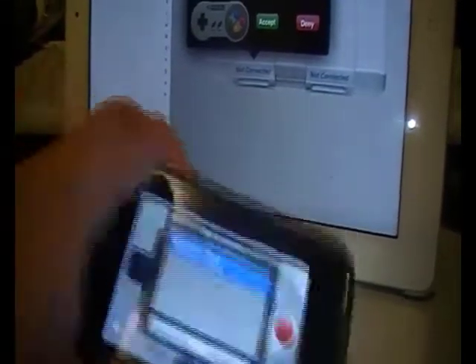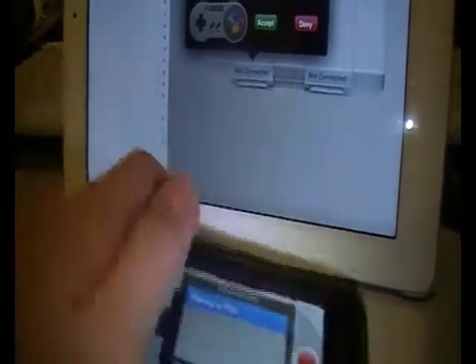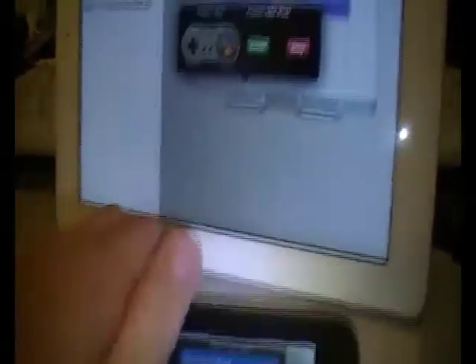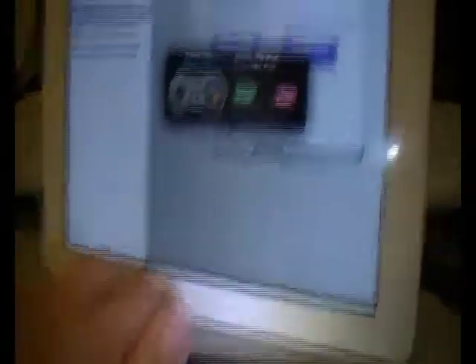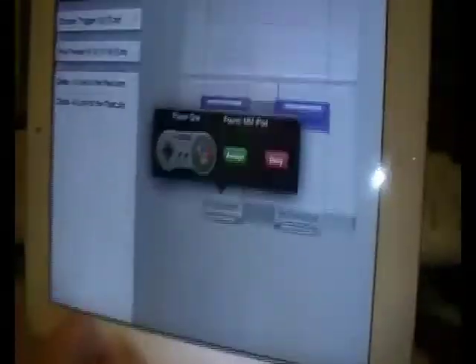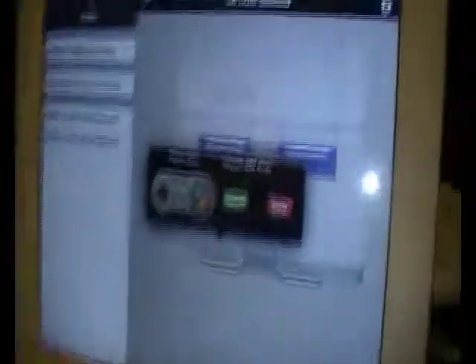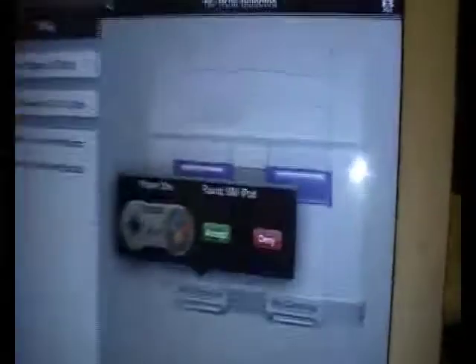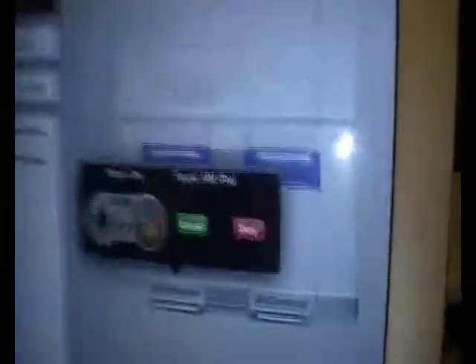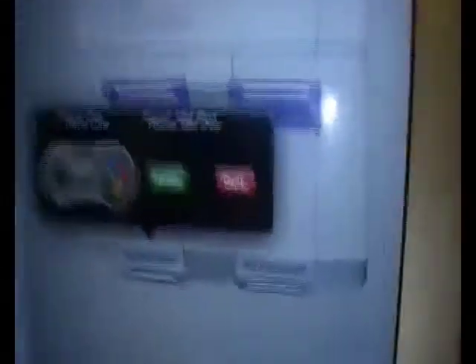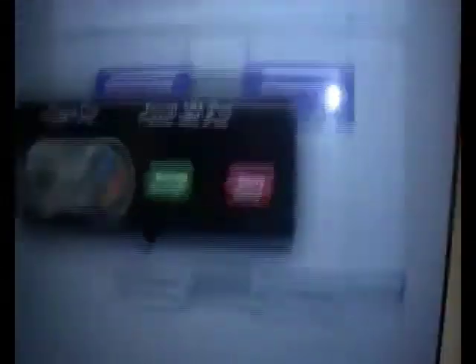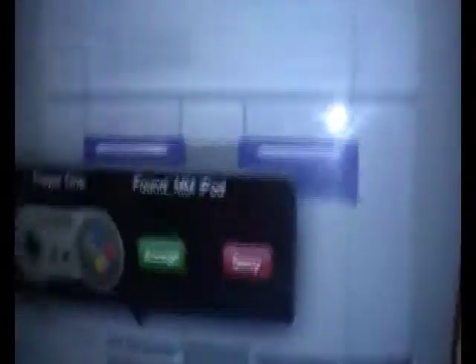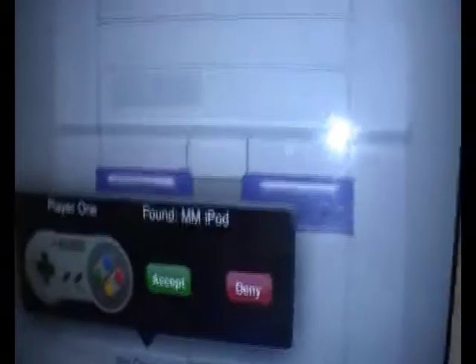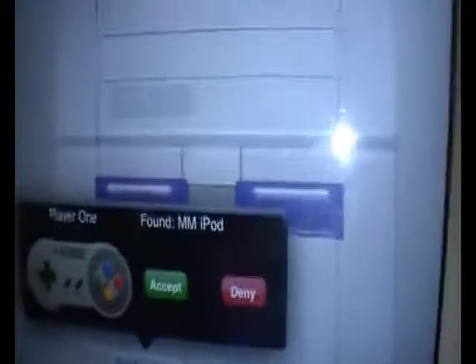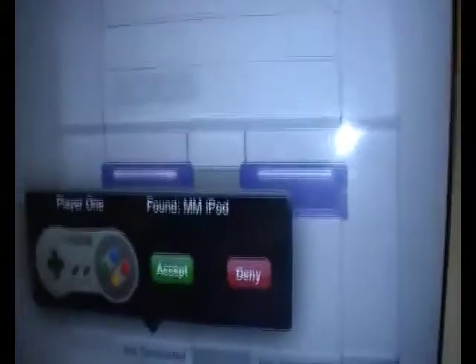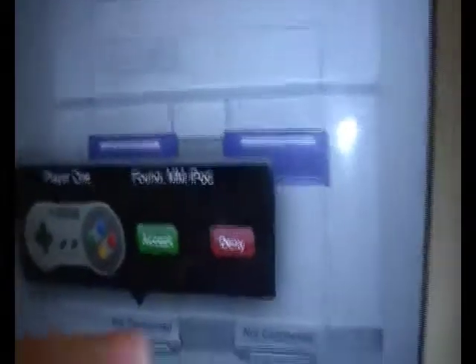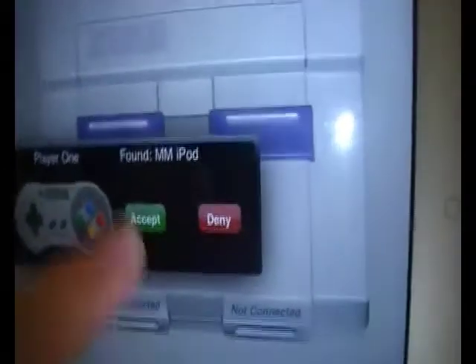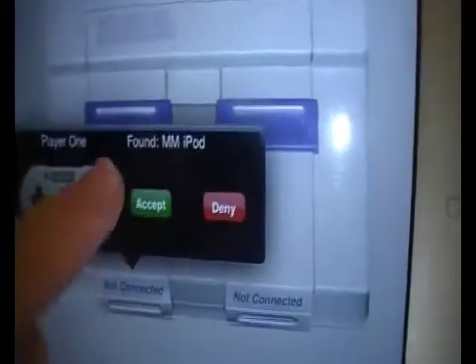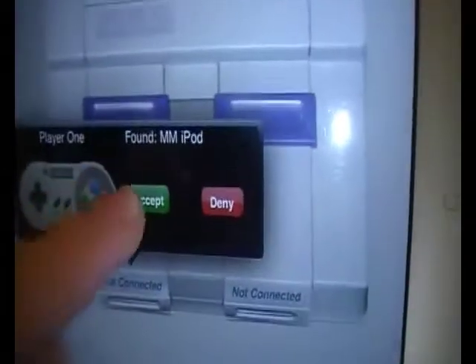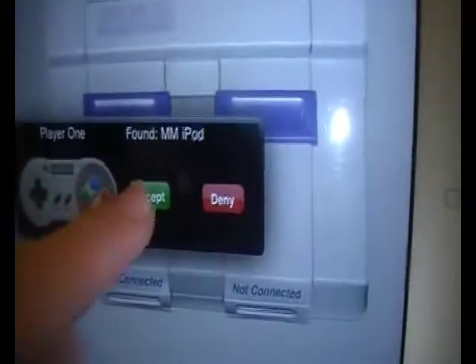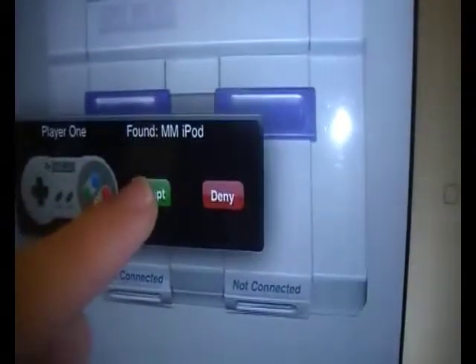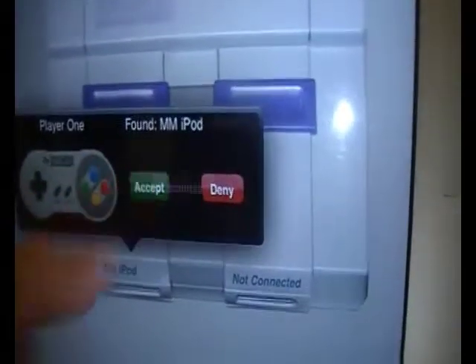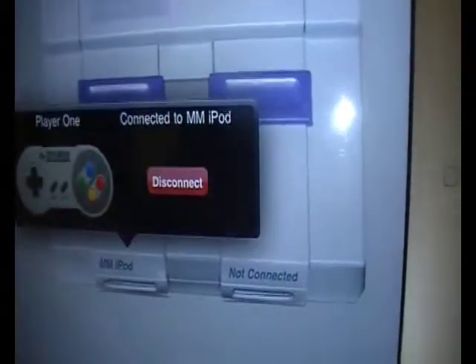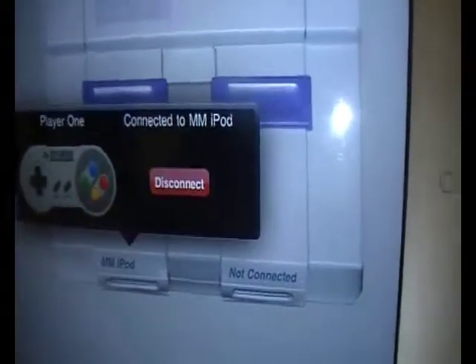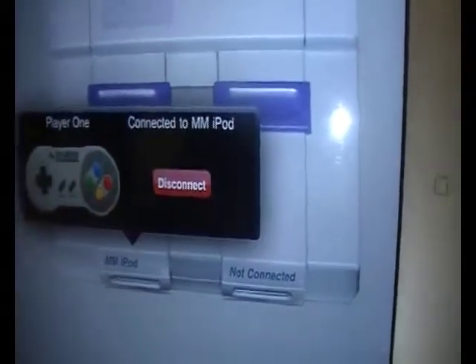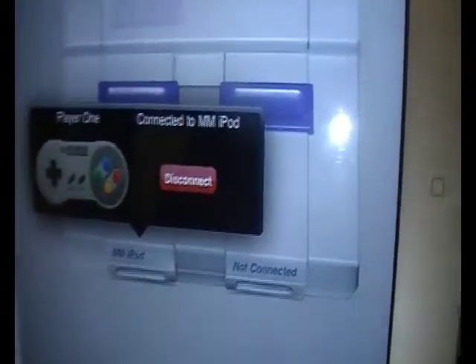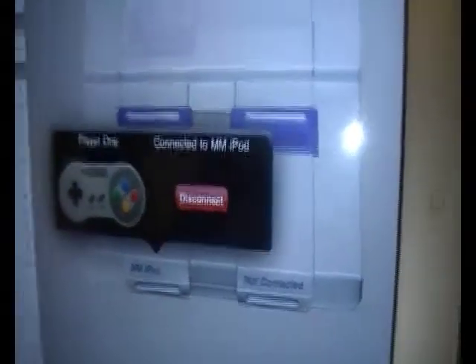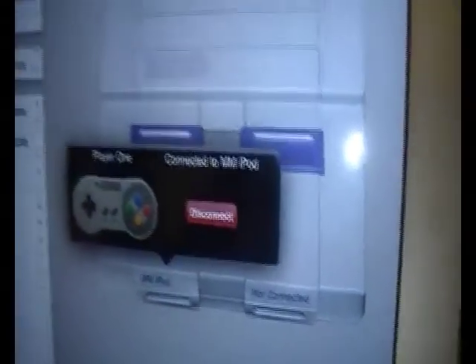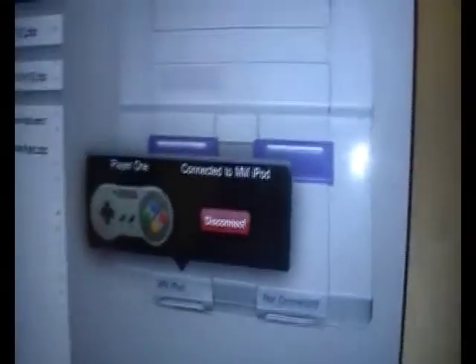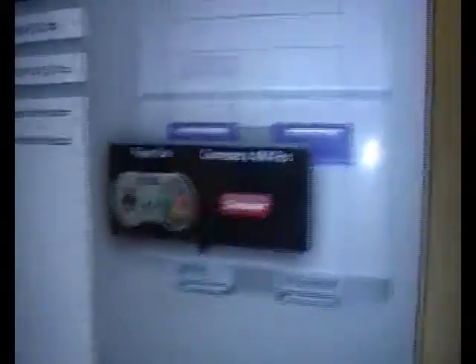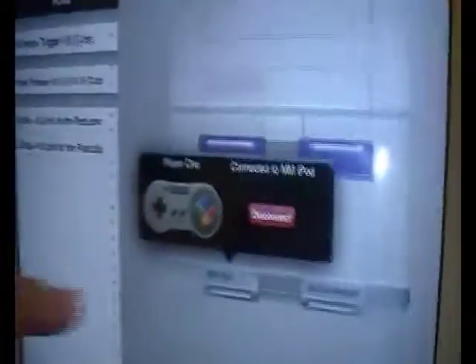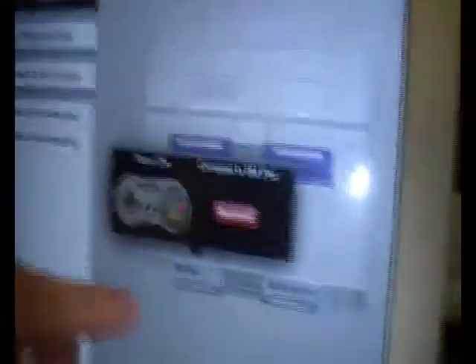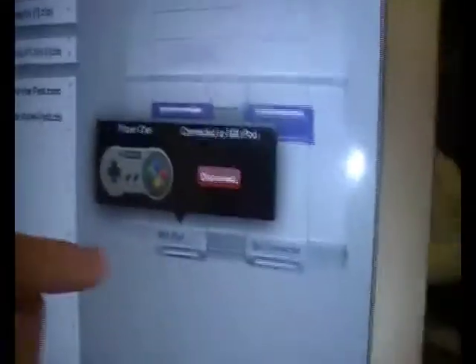It can connect to my iPad, so if I tap that the connection will start. Then it says here 'found my iPod — accept or deny,' so I accept it. Now it's connected.